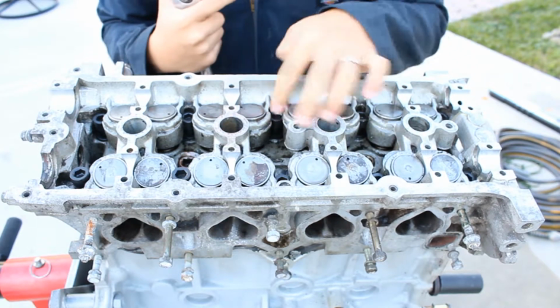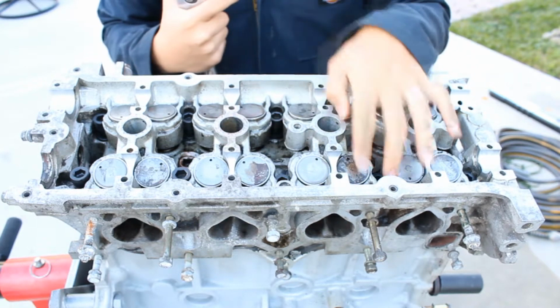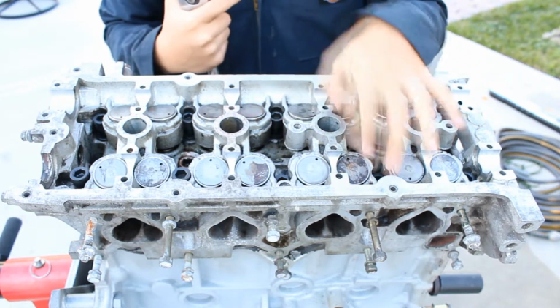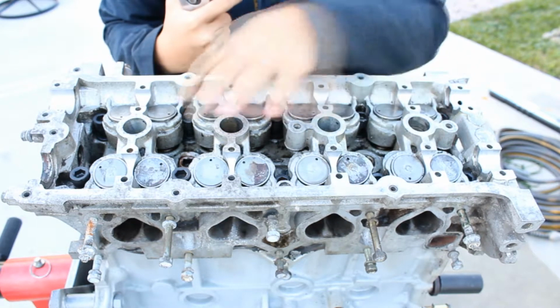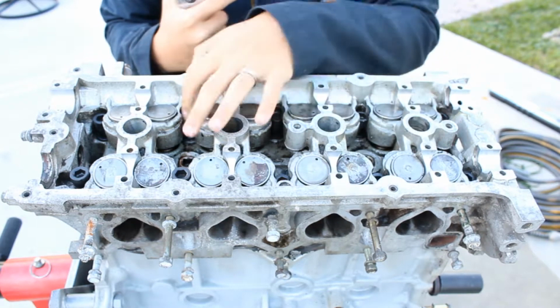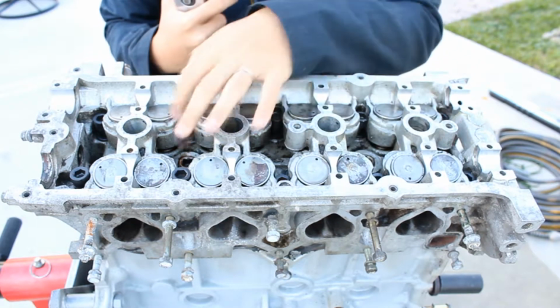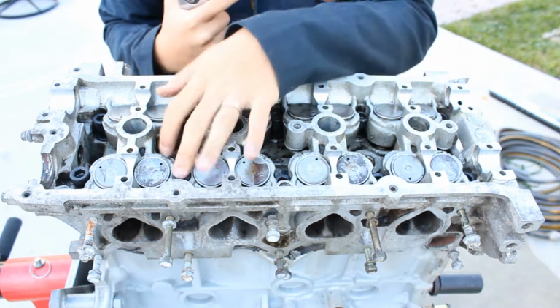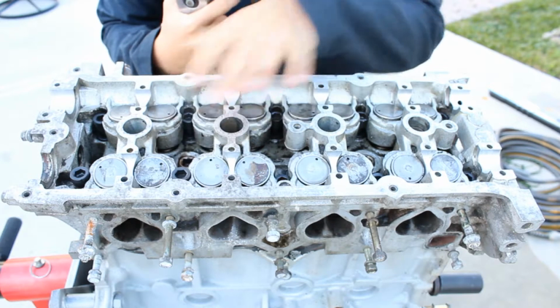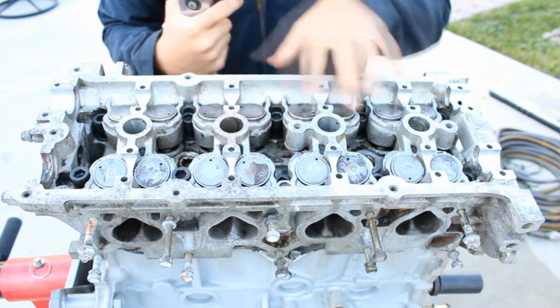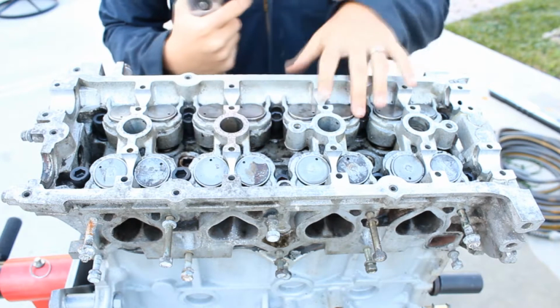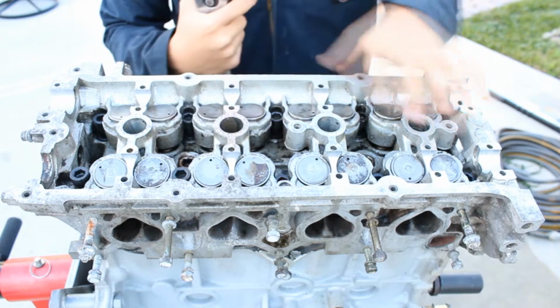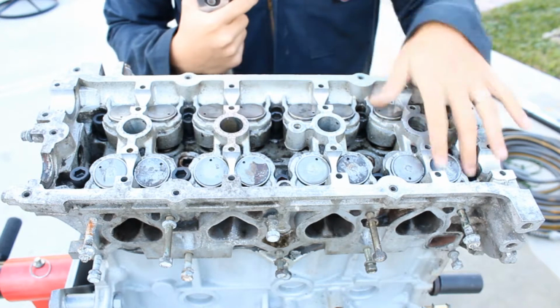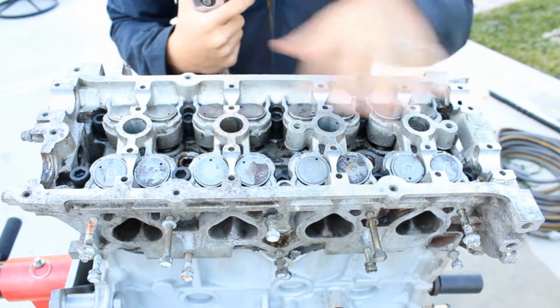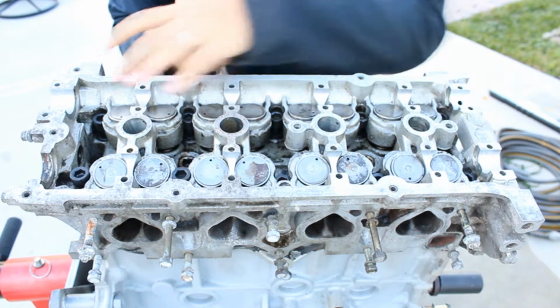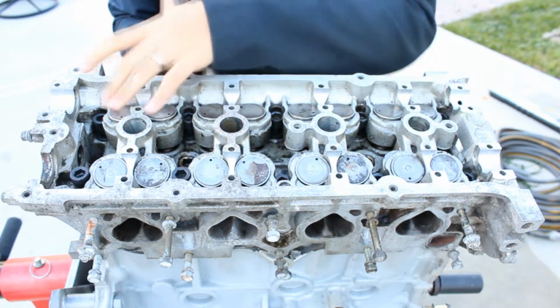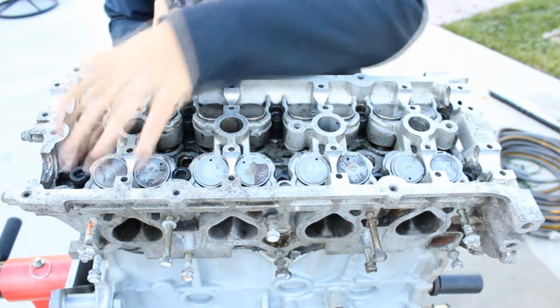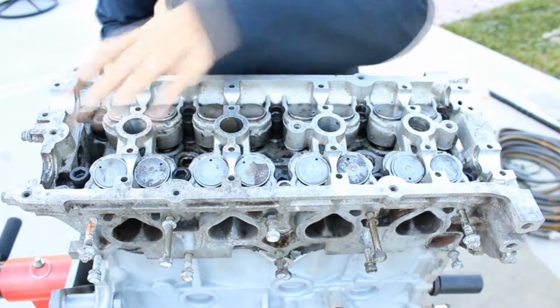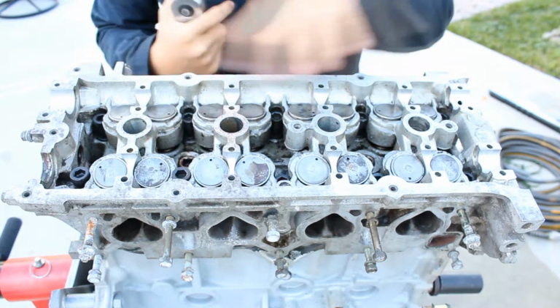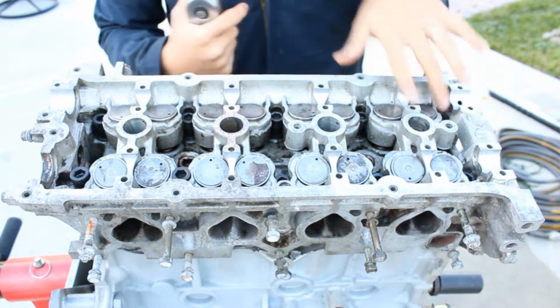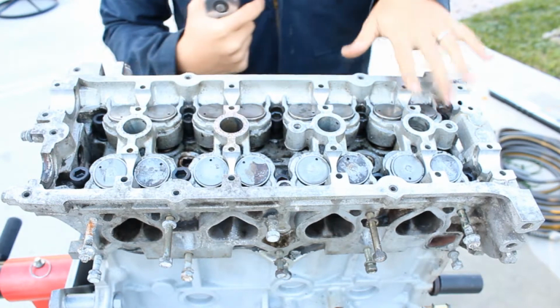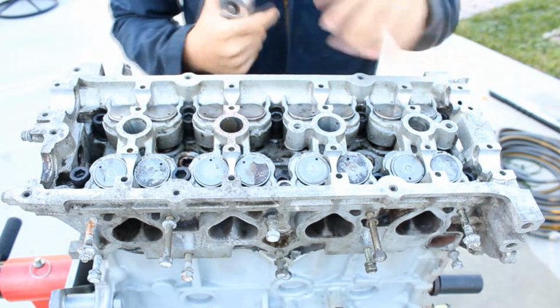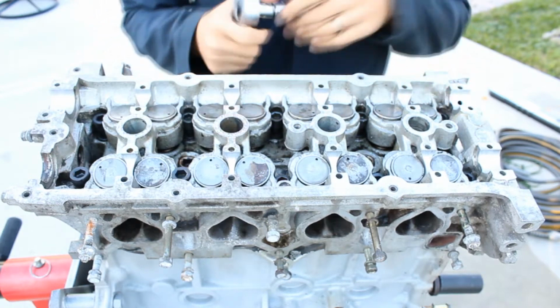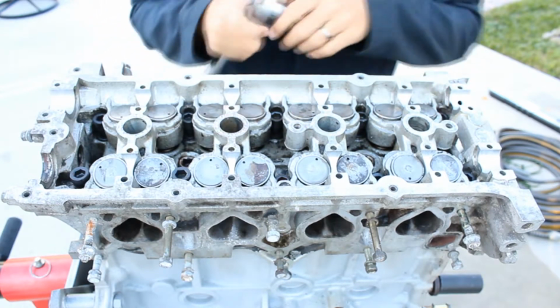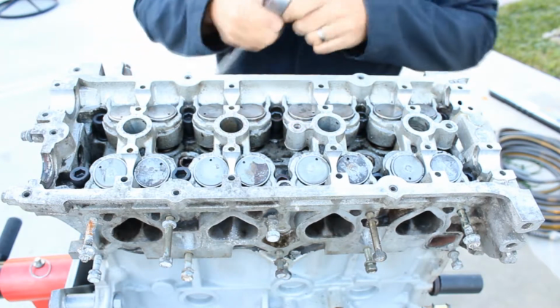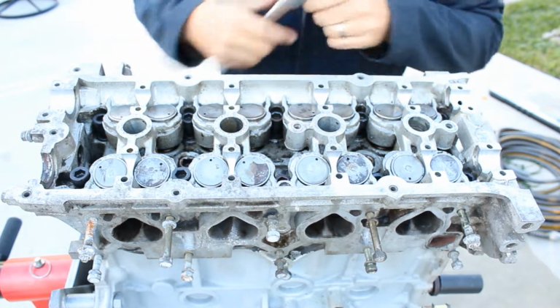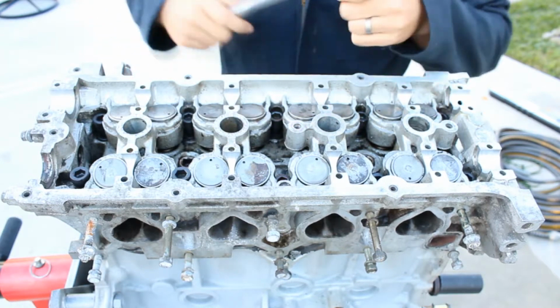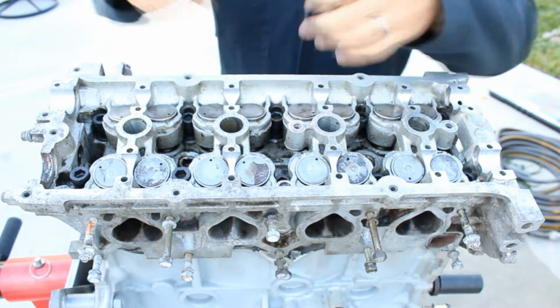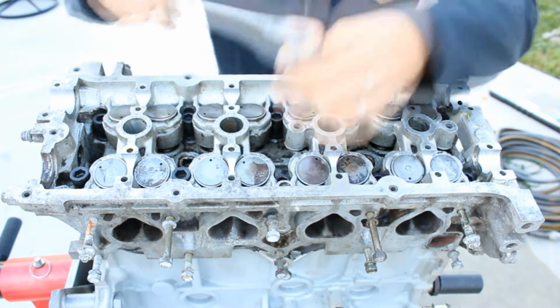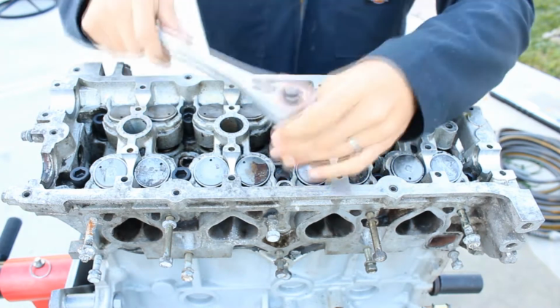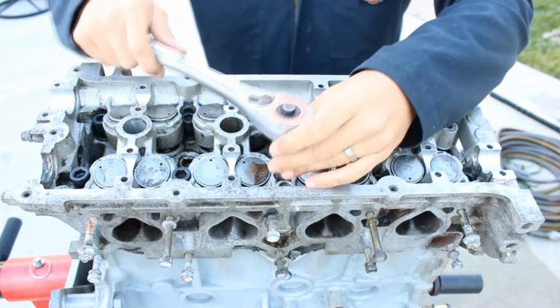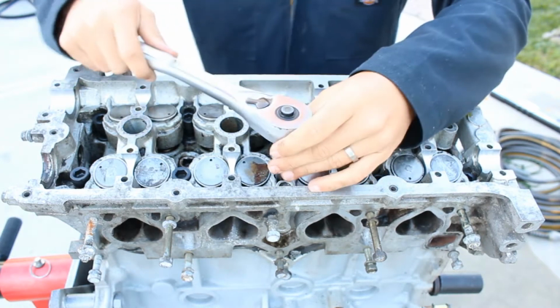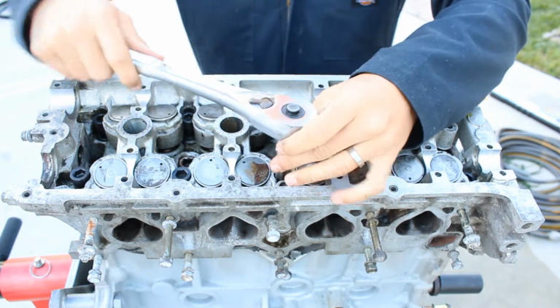The torque sequence is: 1, 2, 3, 4, 5, 6, 7, 8, 9, 10. So let's get started.